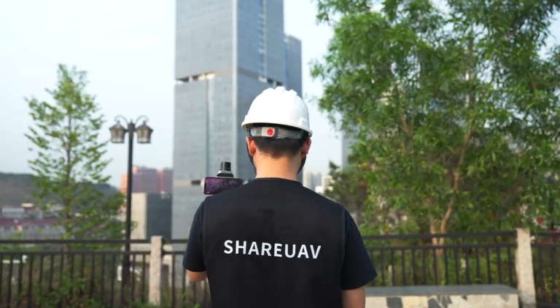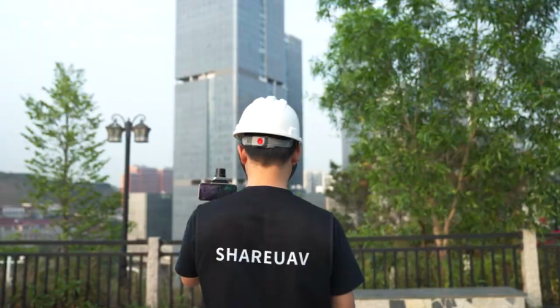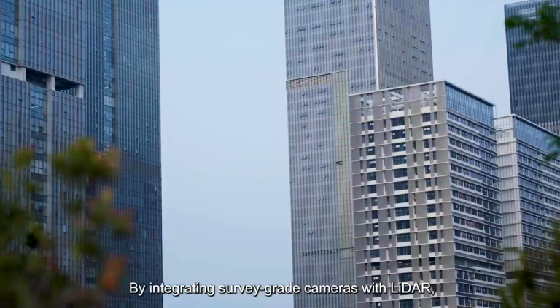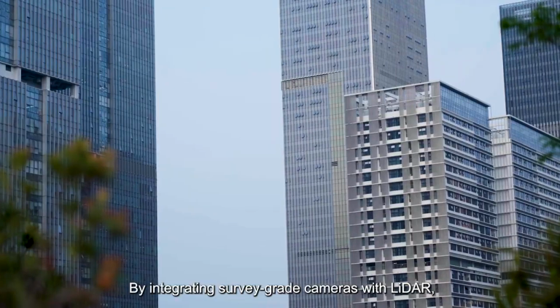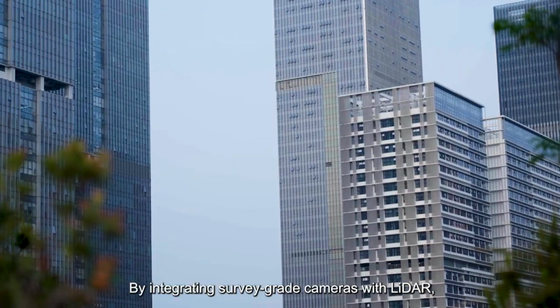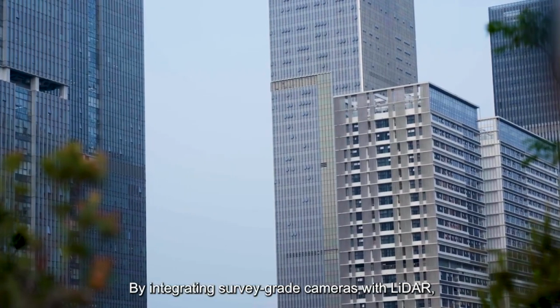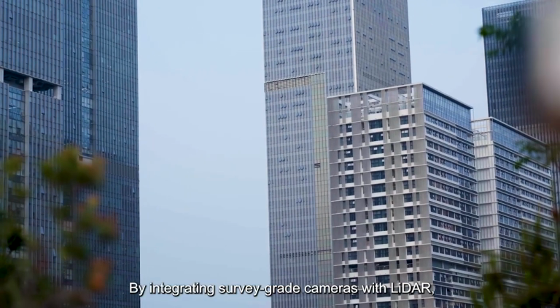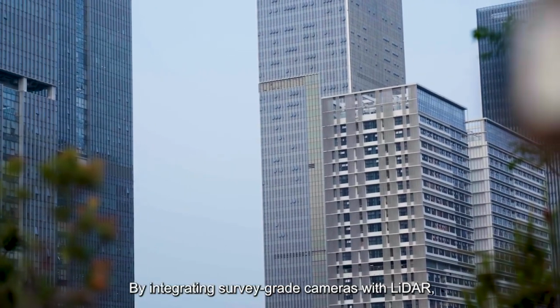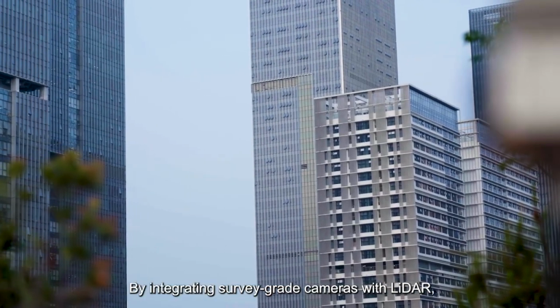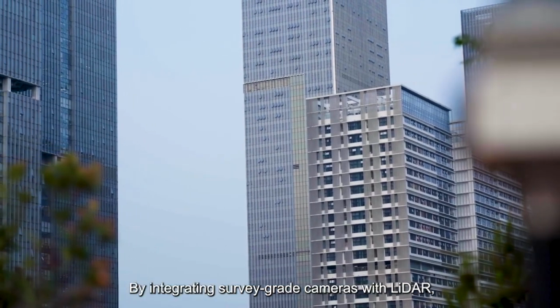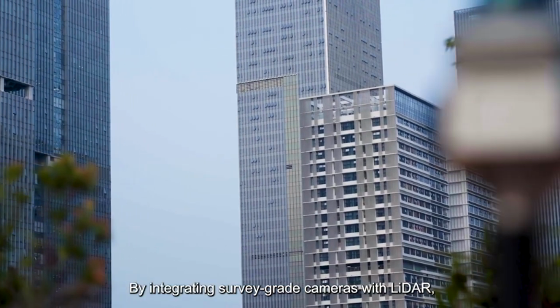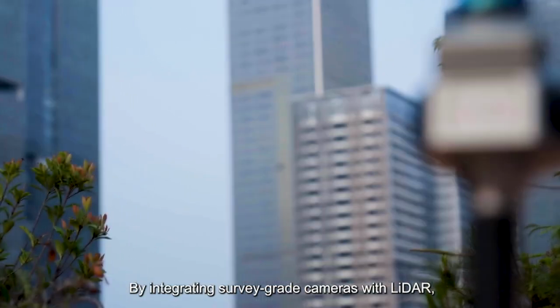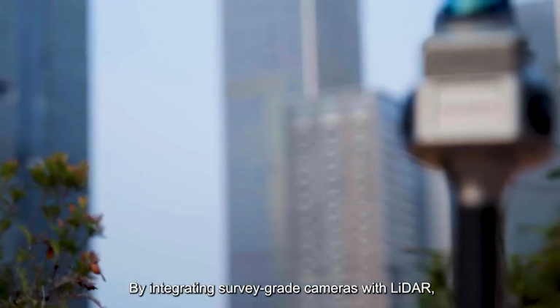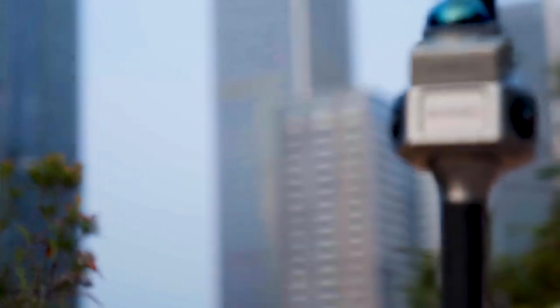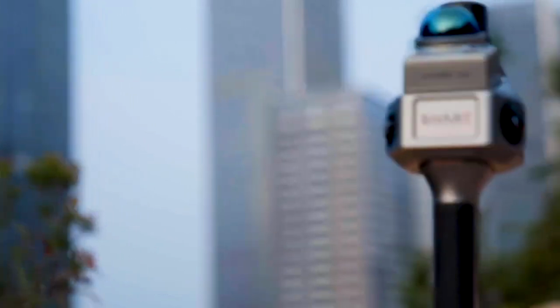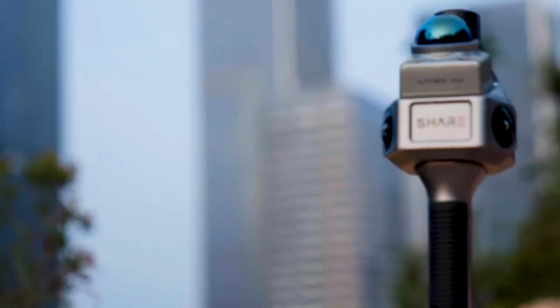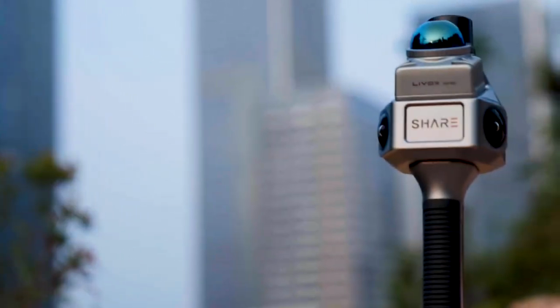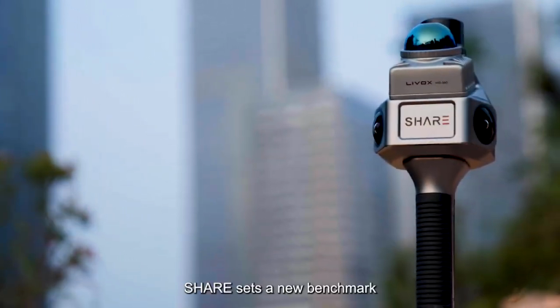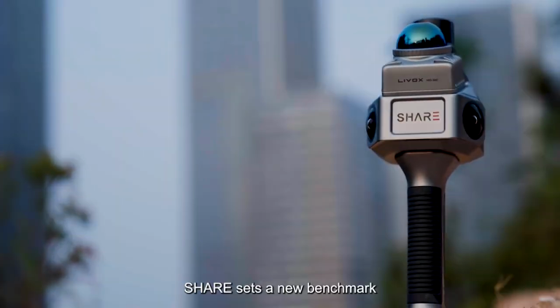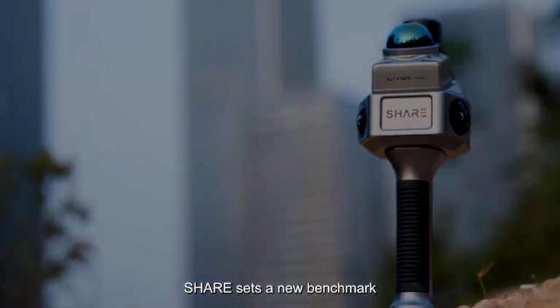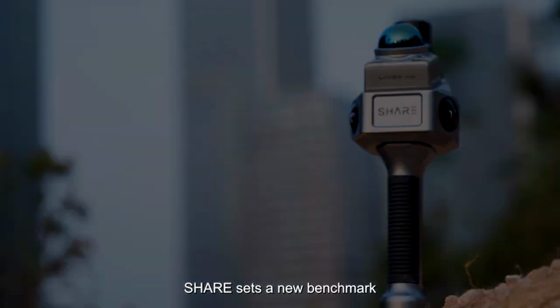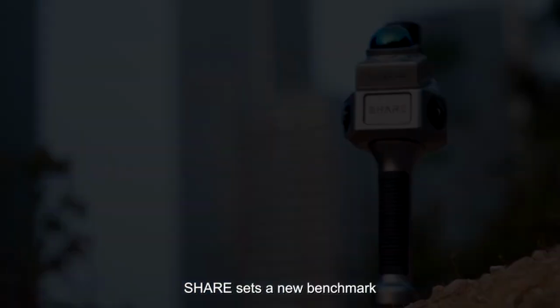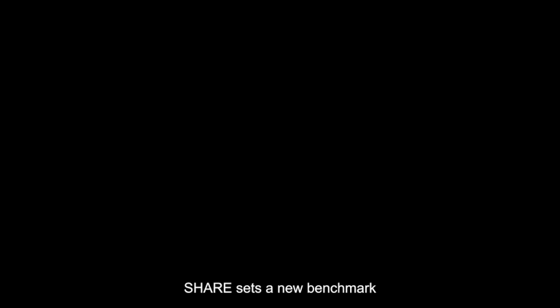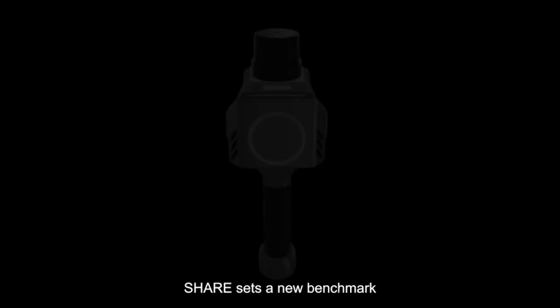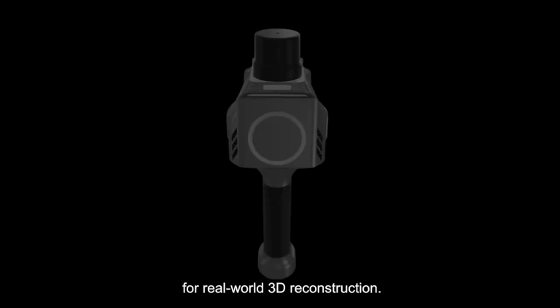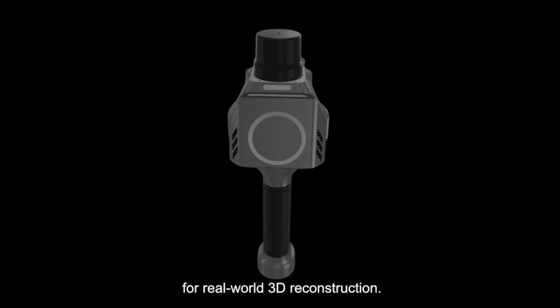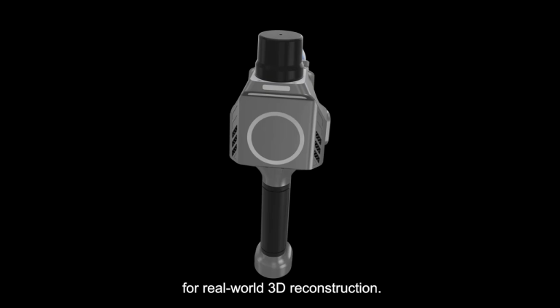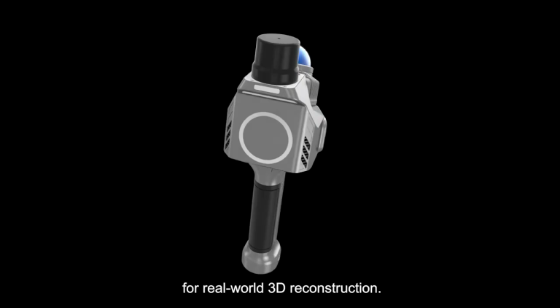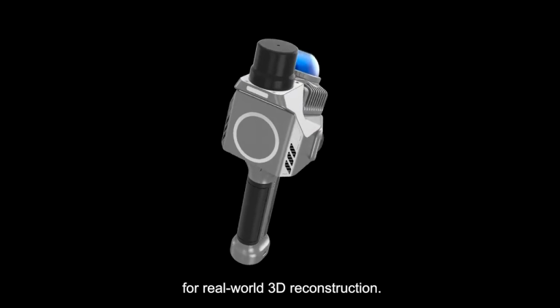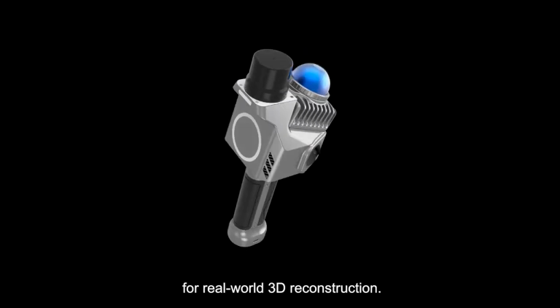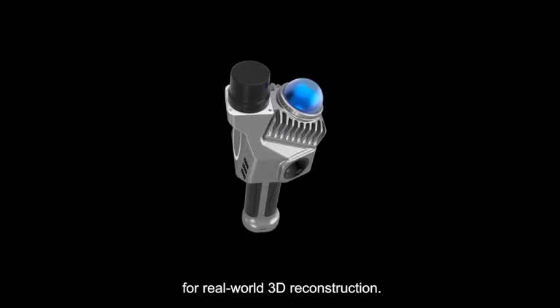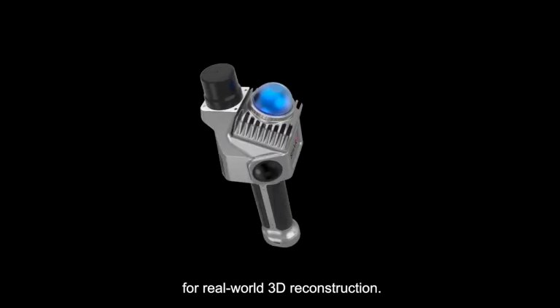By integrating survey-grade cameras with LiDAR, SHARE sets a new benchmark for real-world 3D reconstruction.